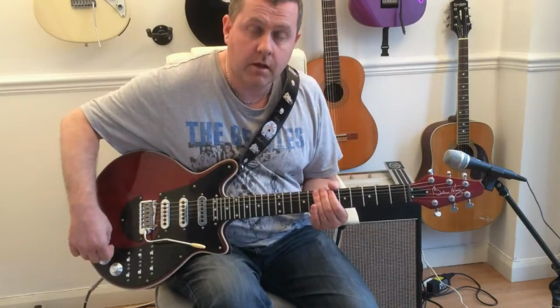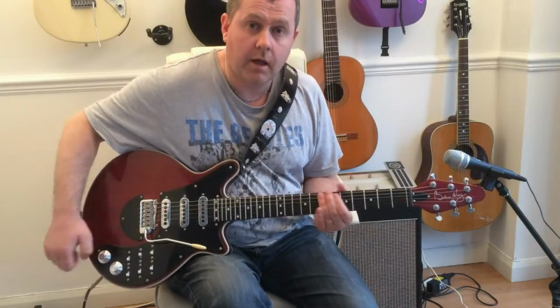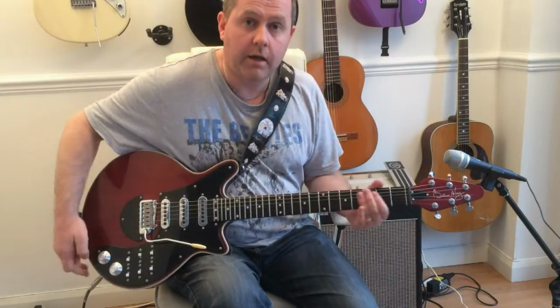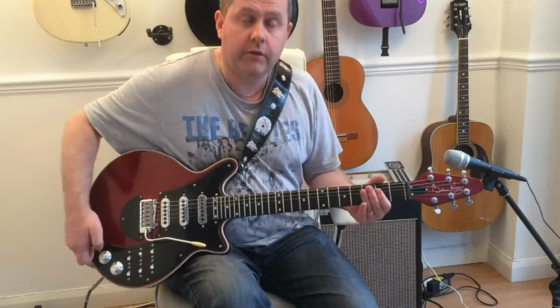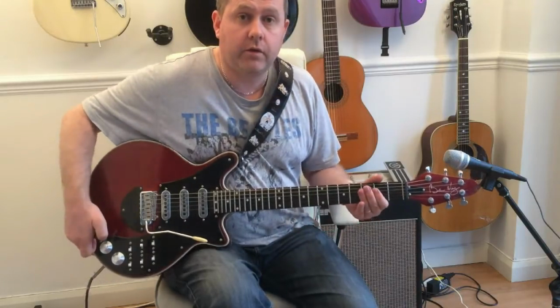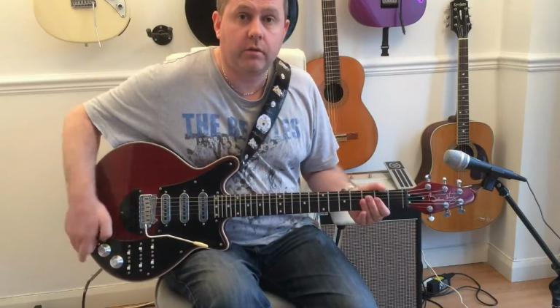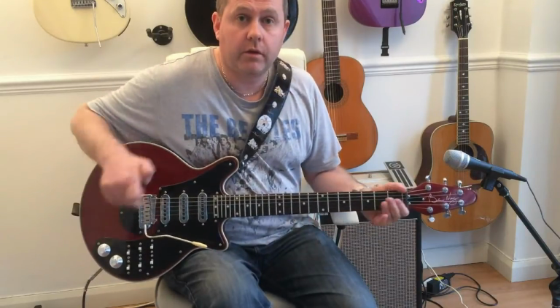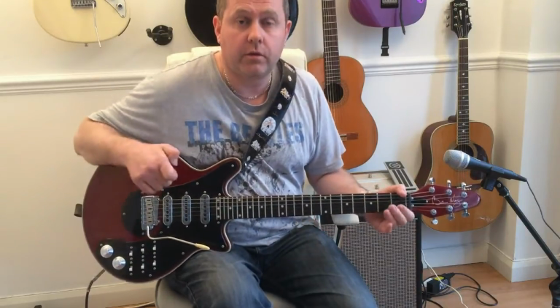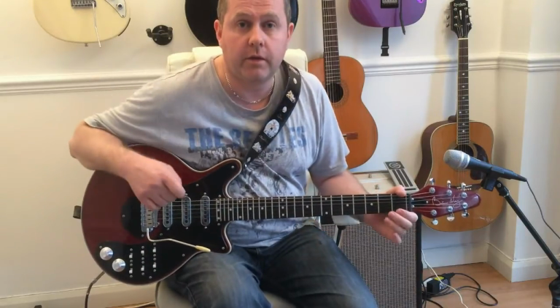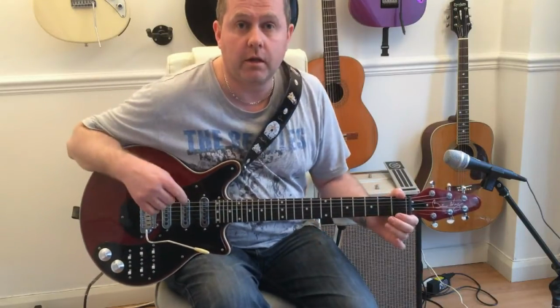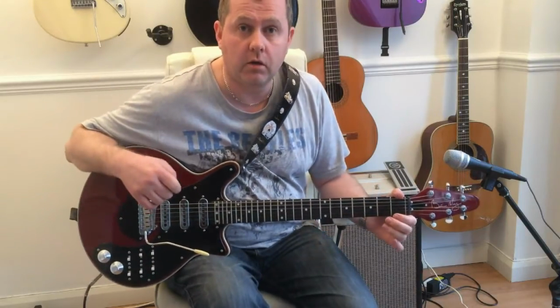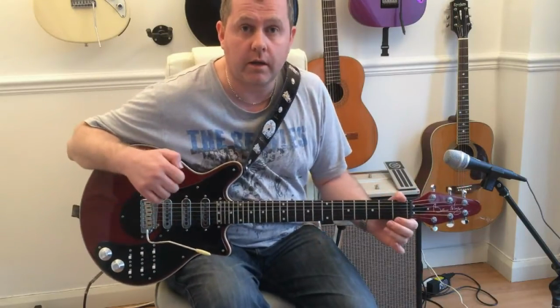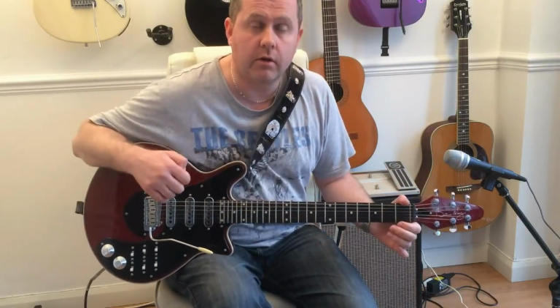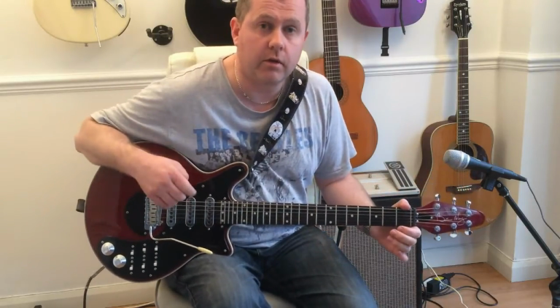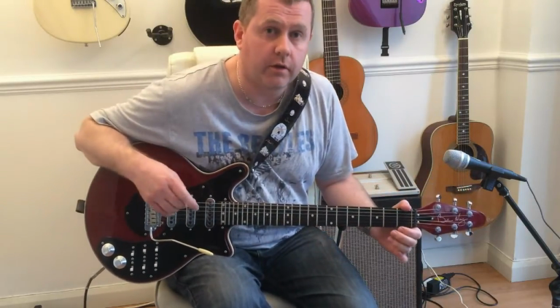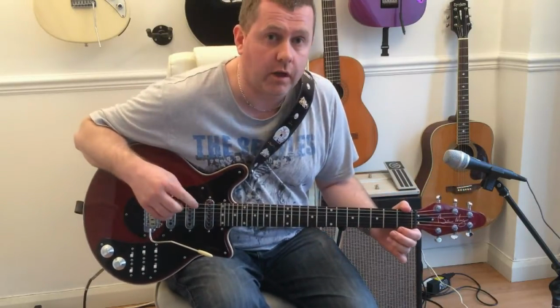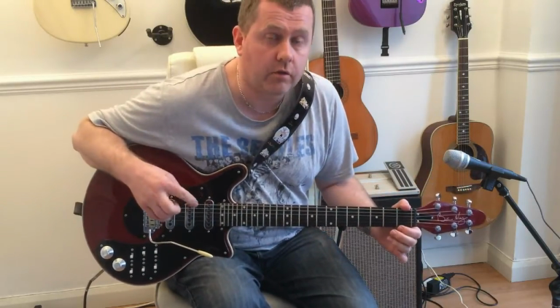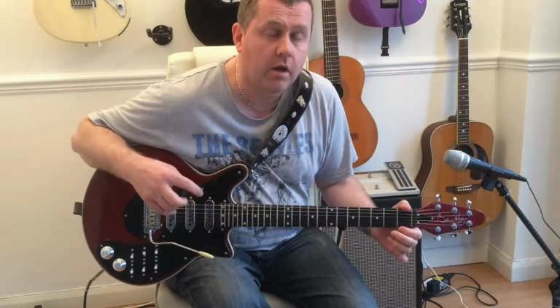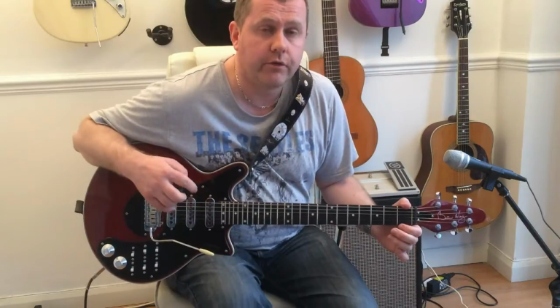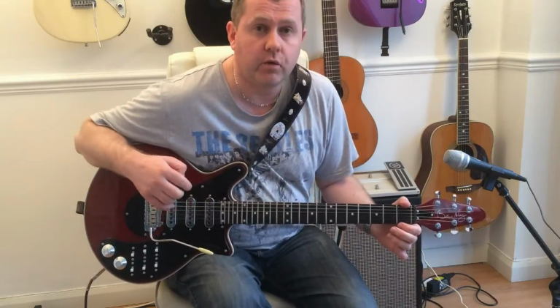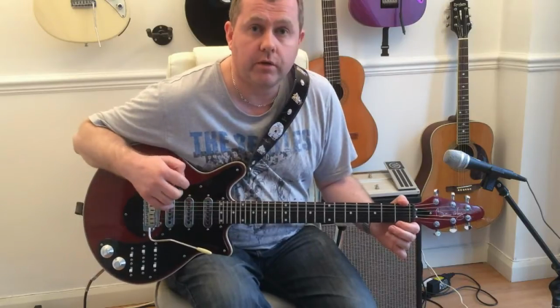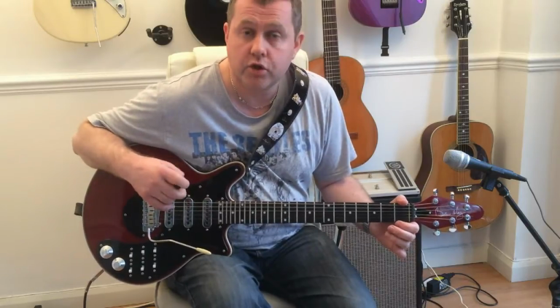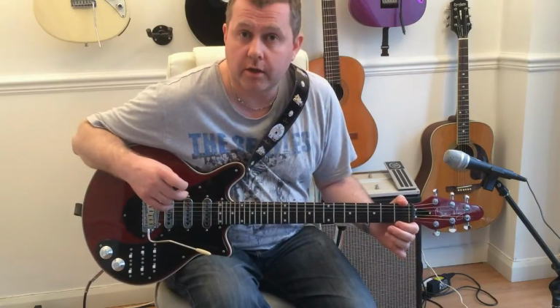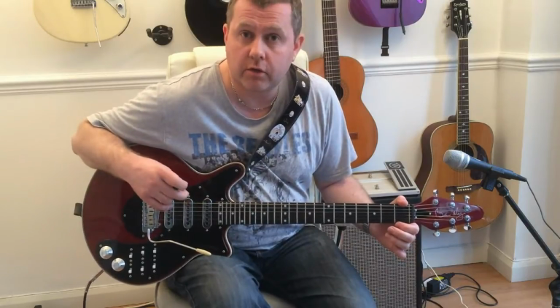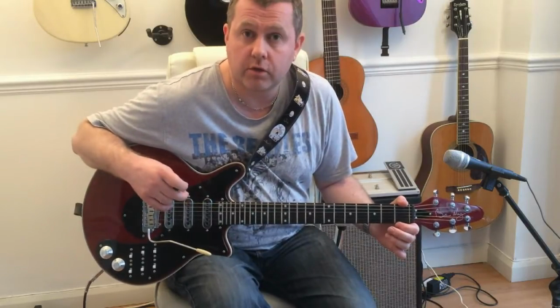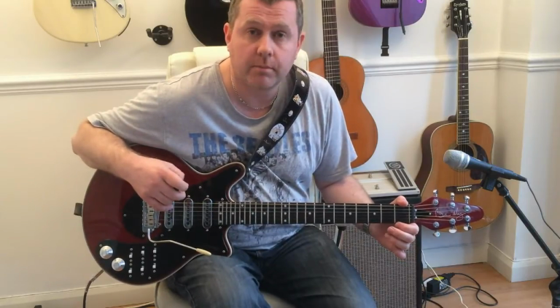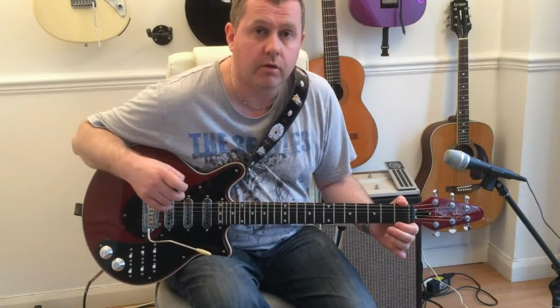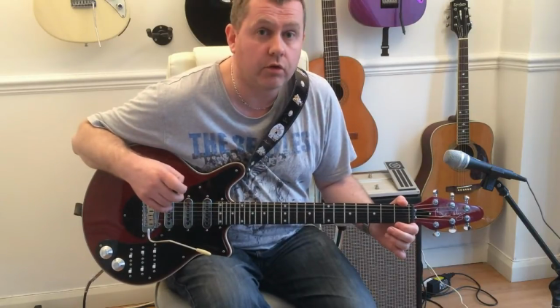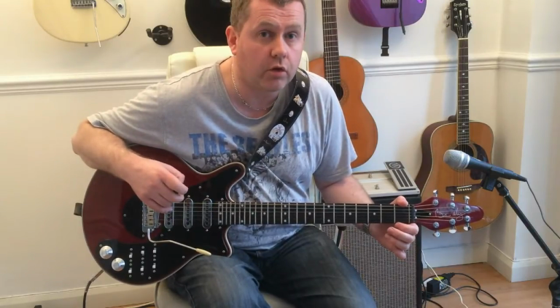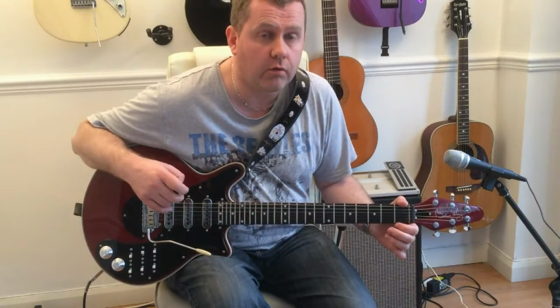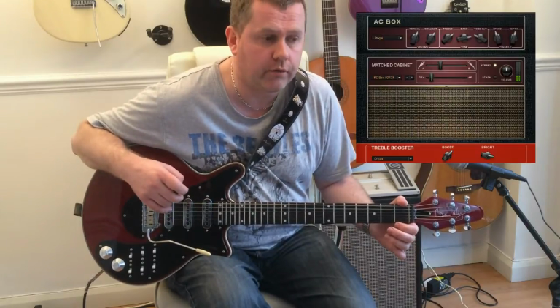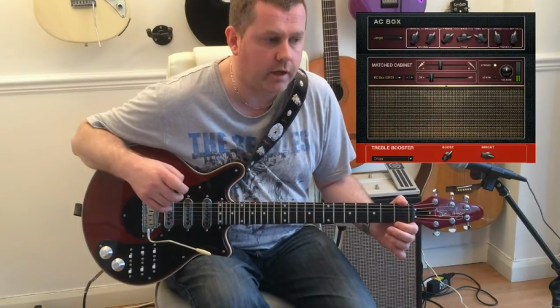Hi, in this video I thought we'd take a look at how to create the sound for the Queen song Chinese Torture by using Guitar Rig 5.